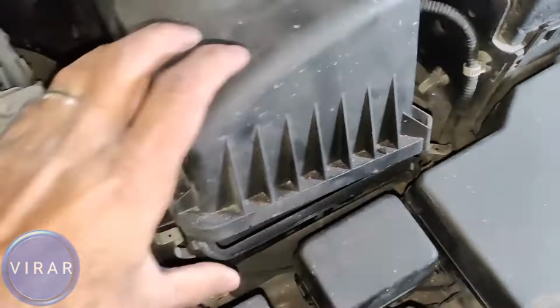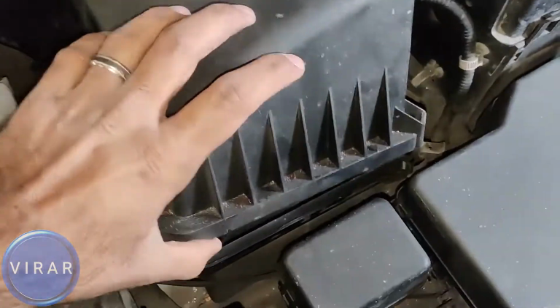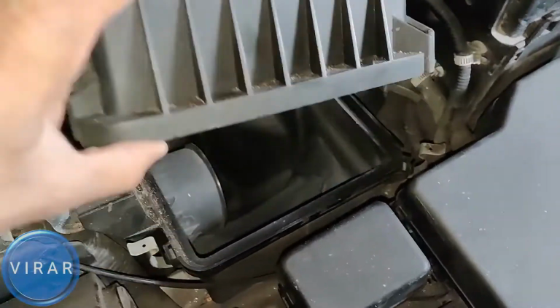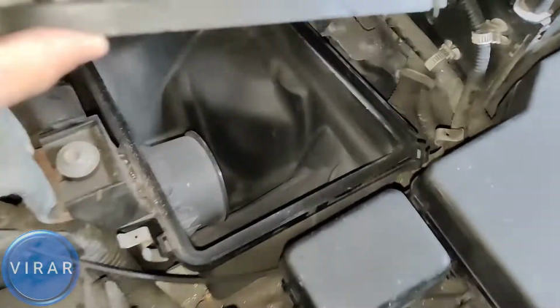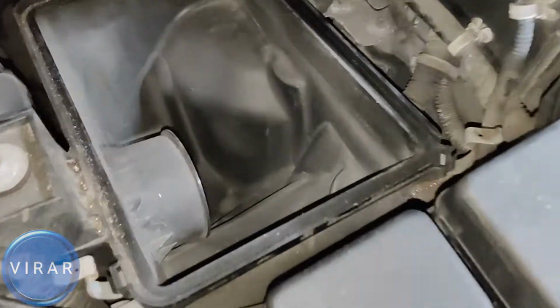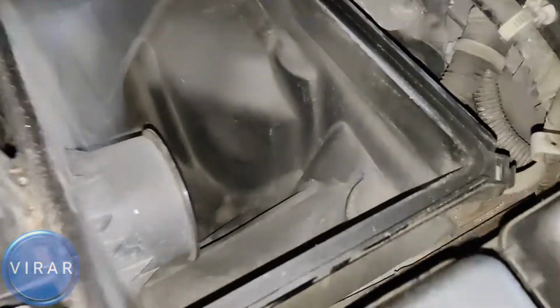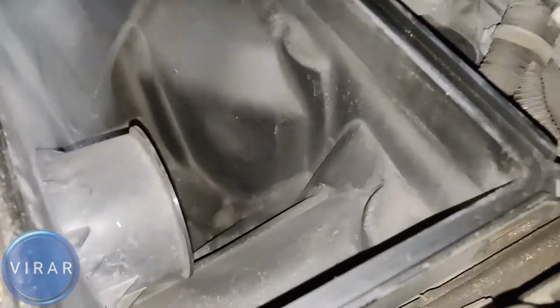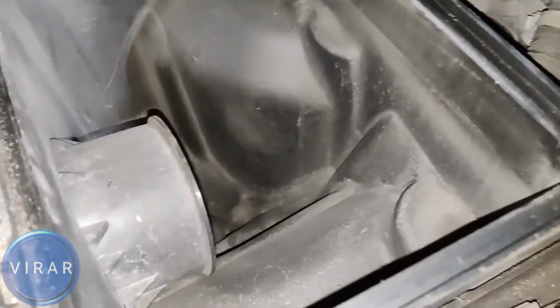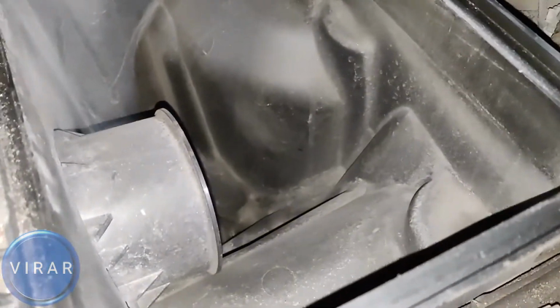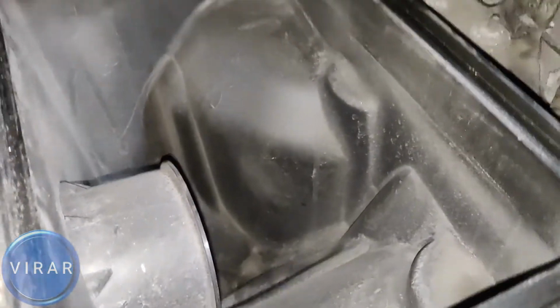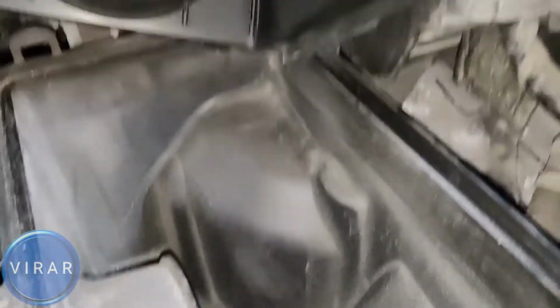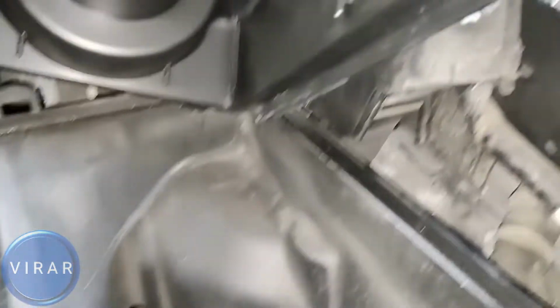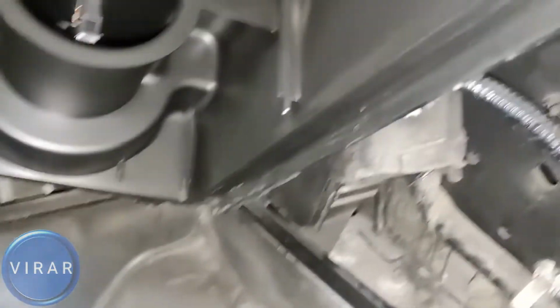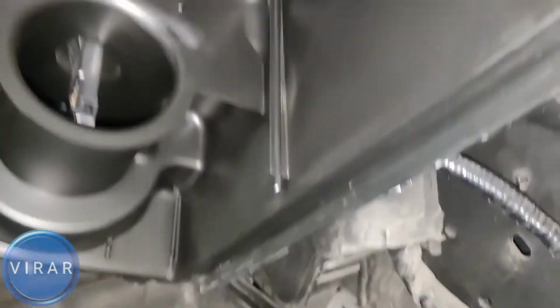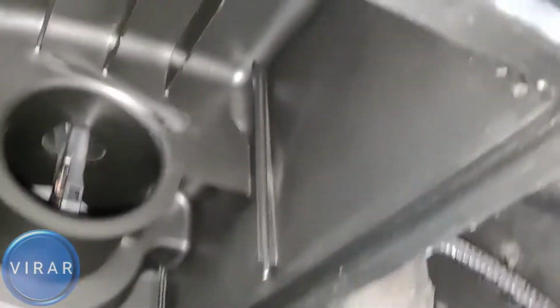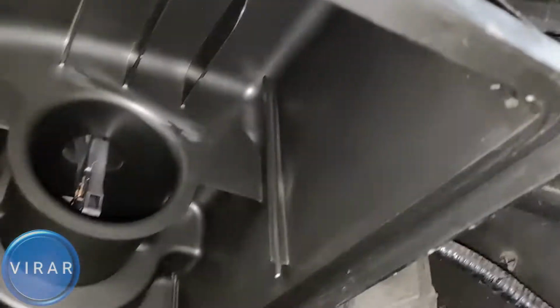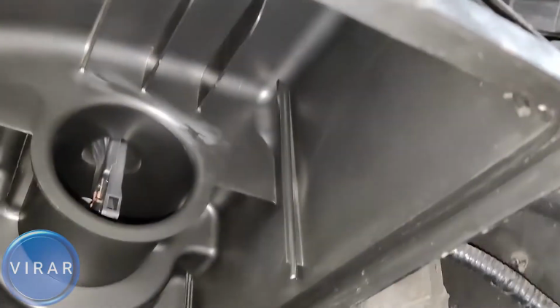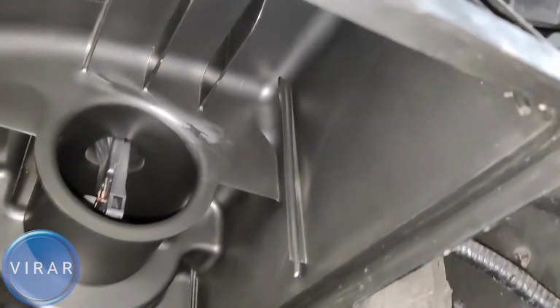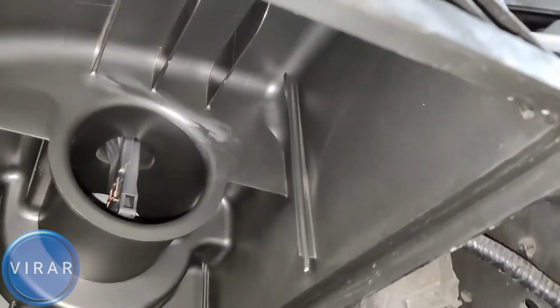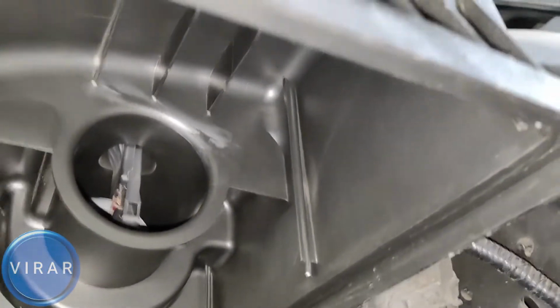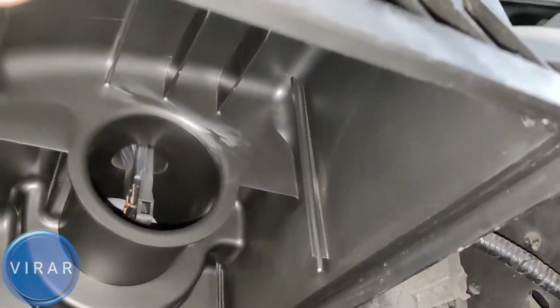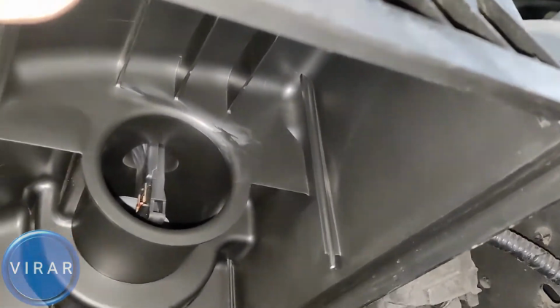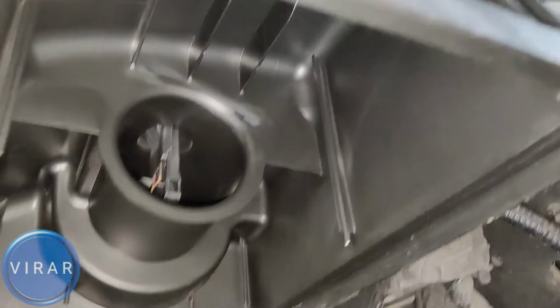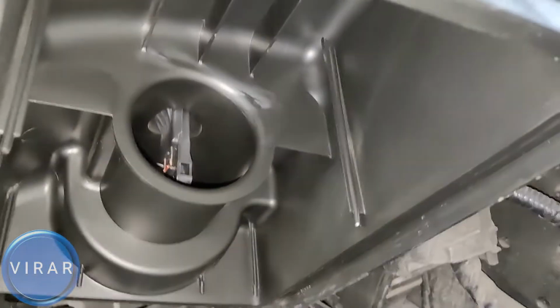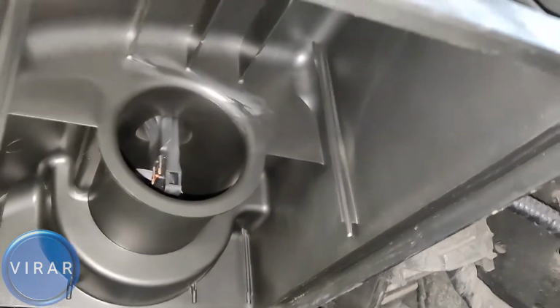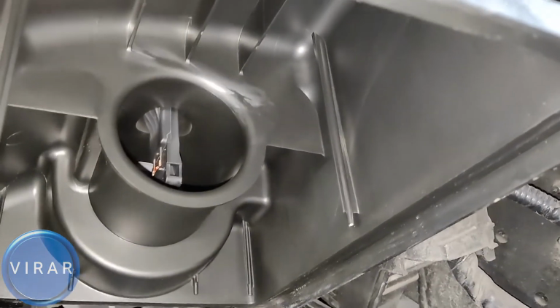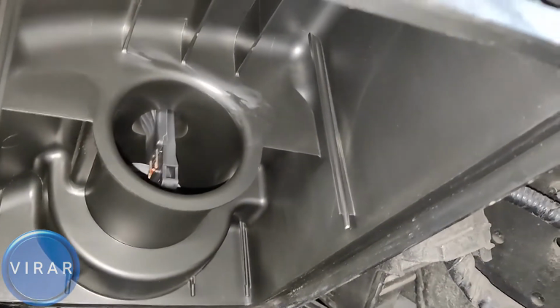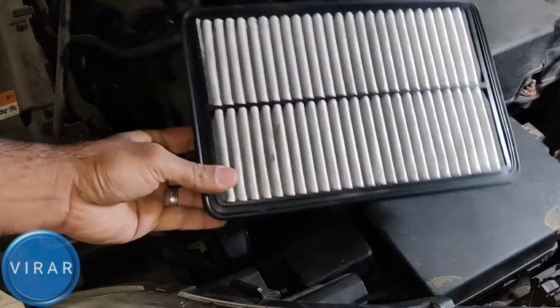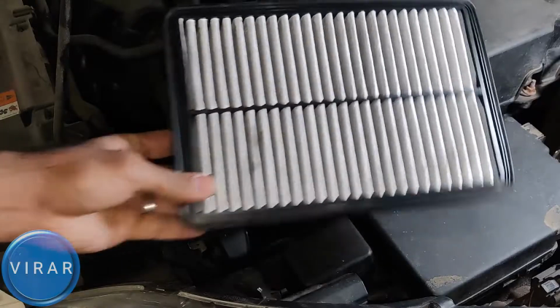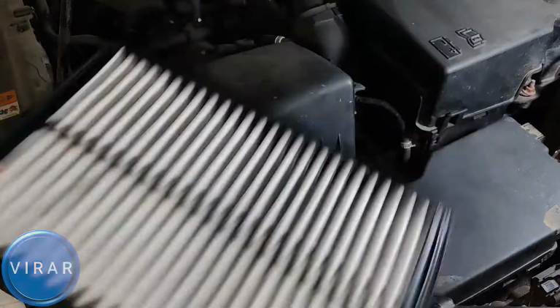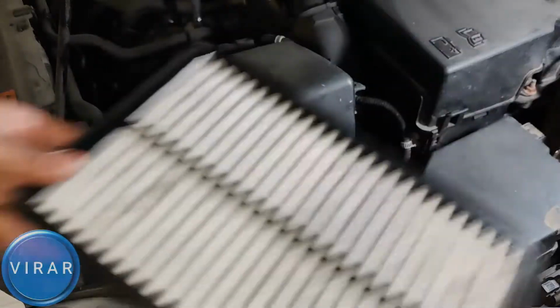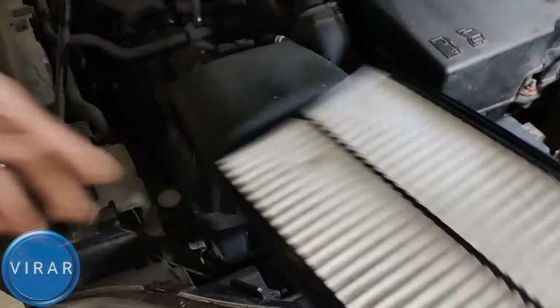If you look at the air box too, you'll see that the bottom, which is where the outside air comes, is dirty, and the top is absolutely clean — because that's where the filtered air goes.